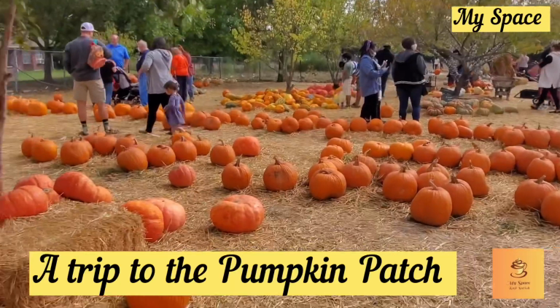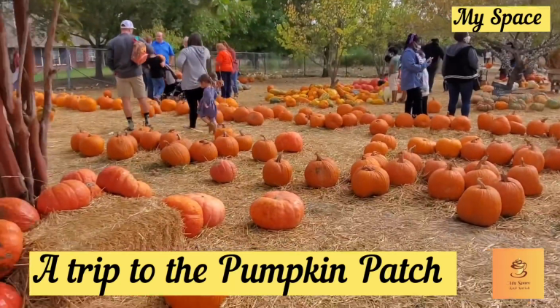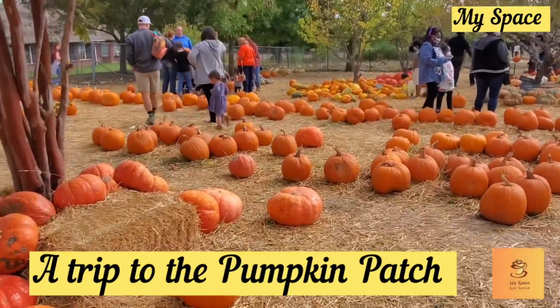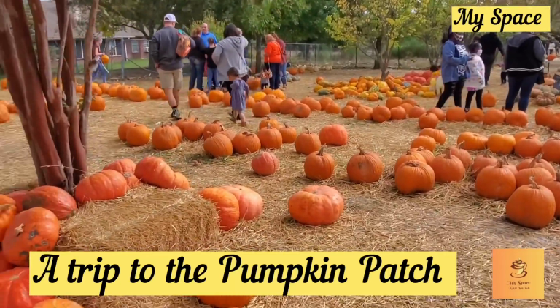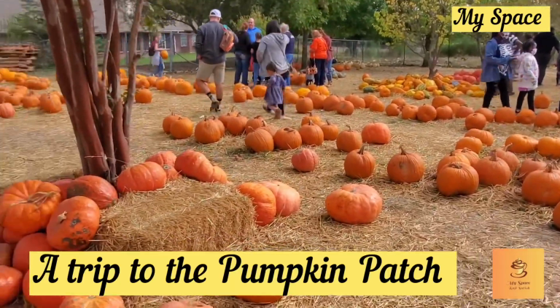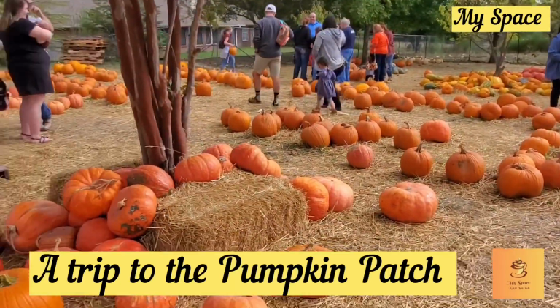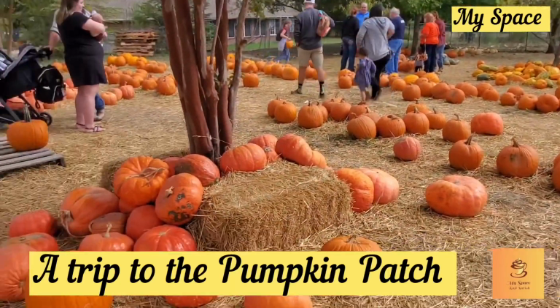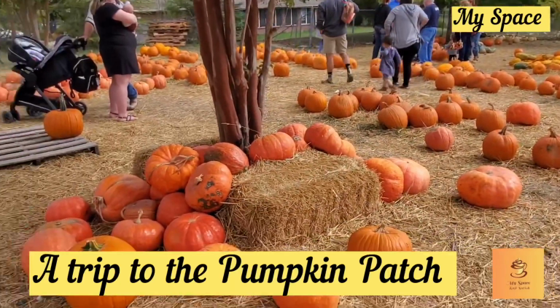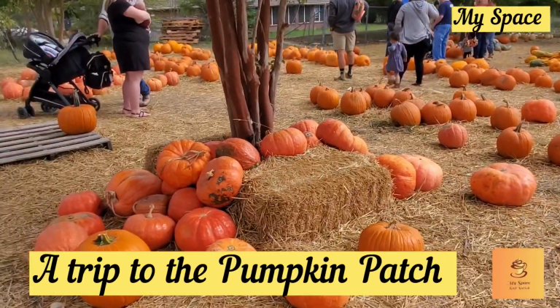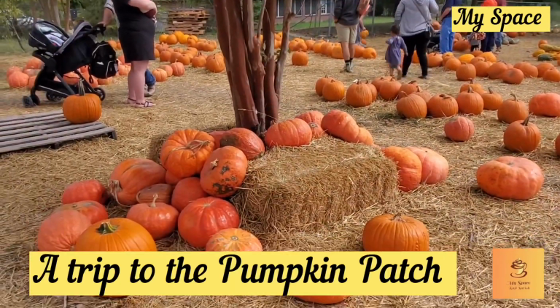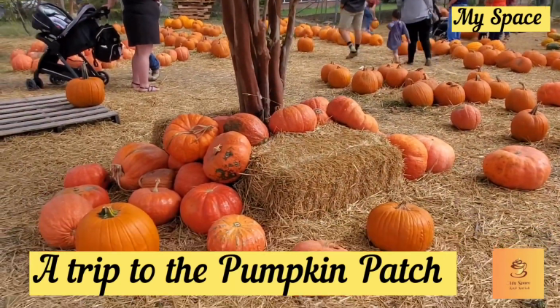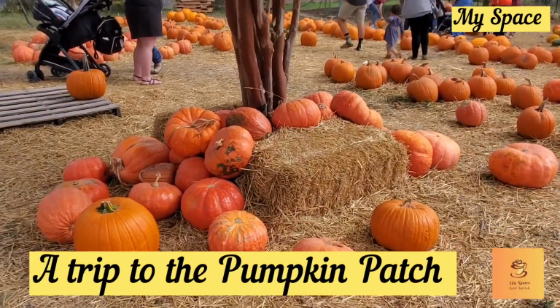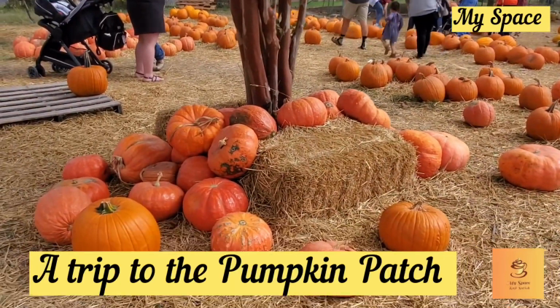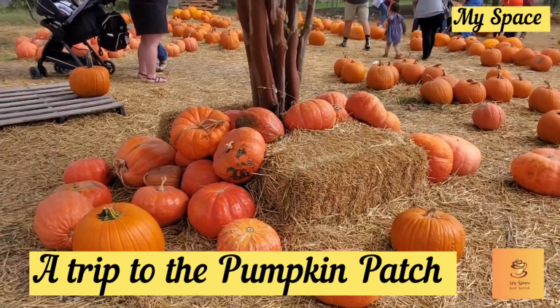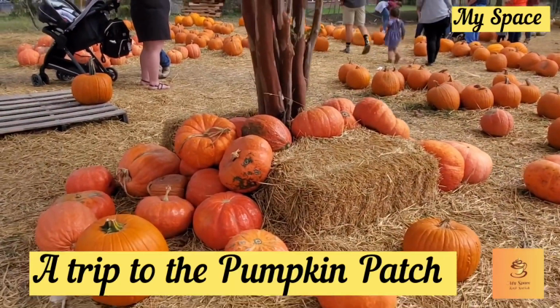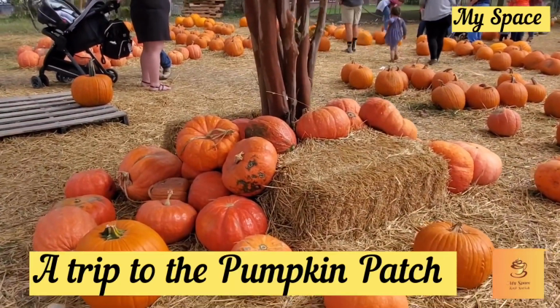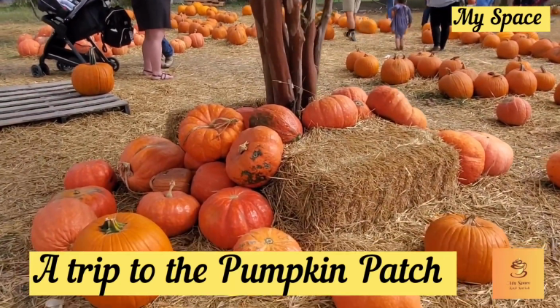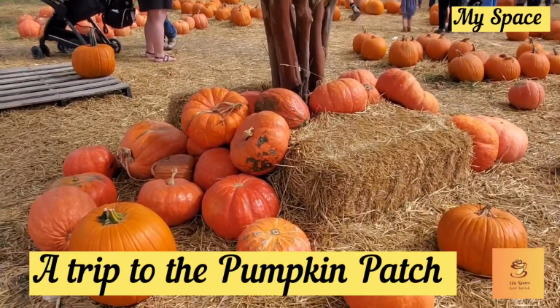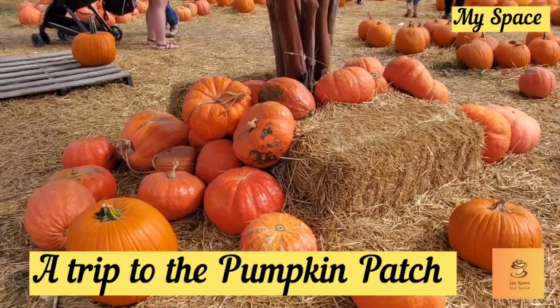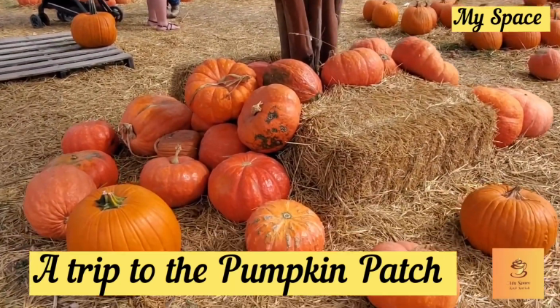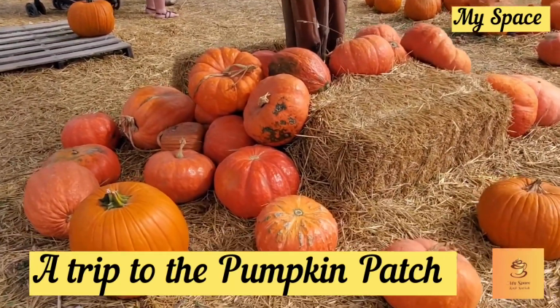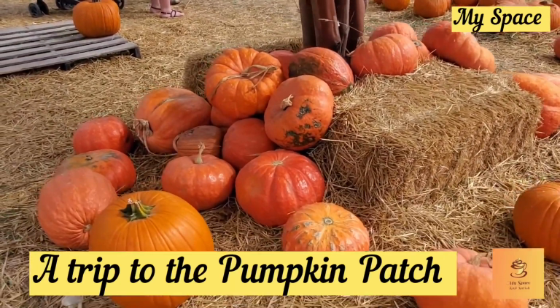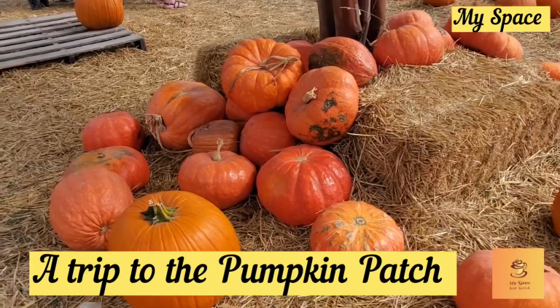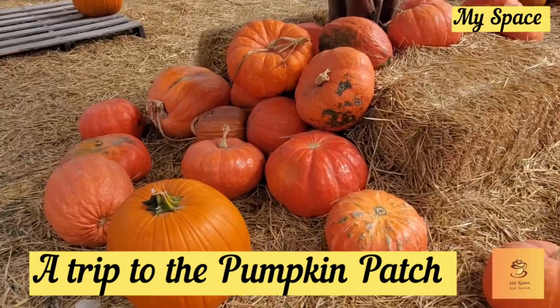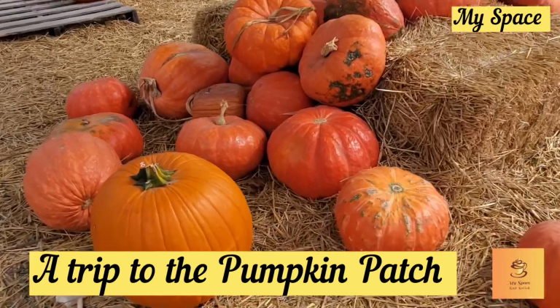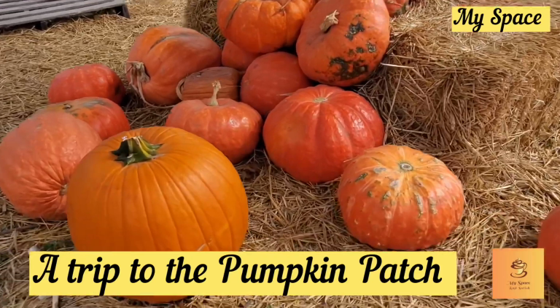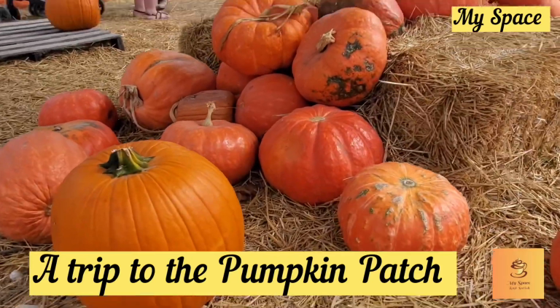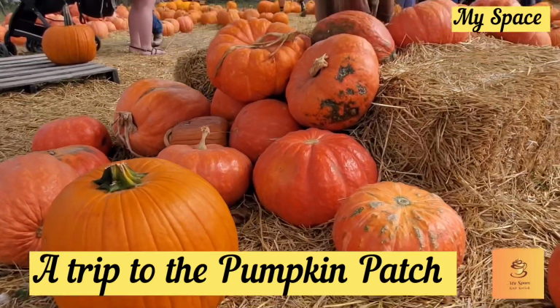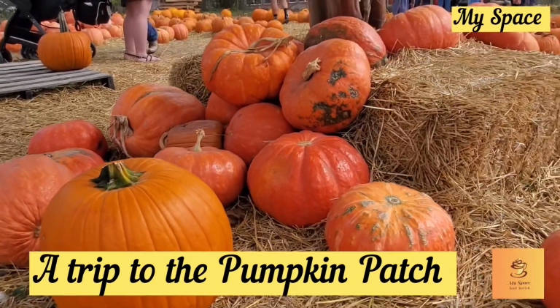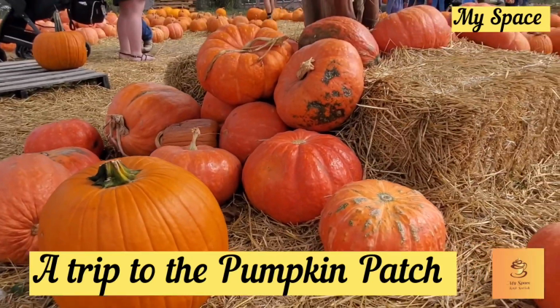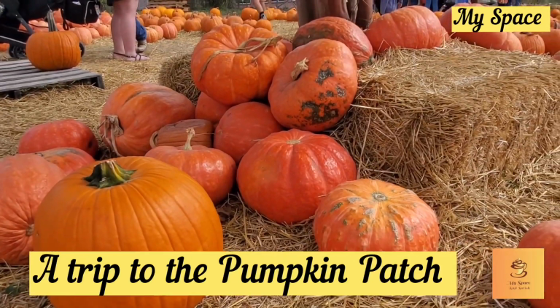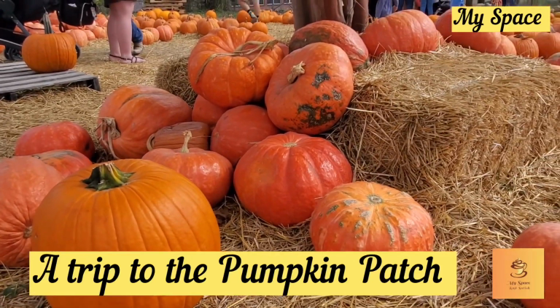This is a farm. We are going to use the pumpkins here. In America, there are pumpkins in October and fall.